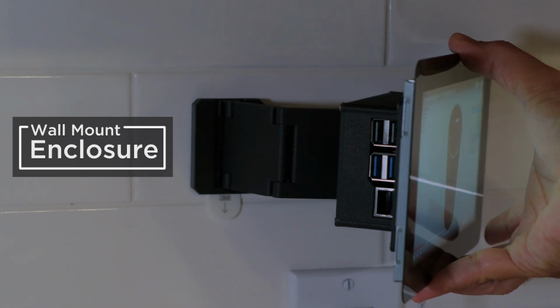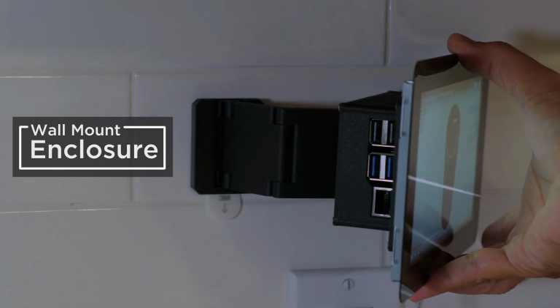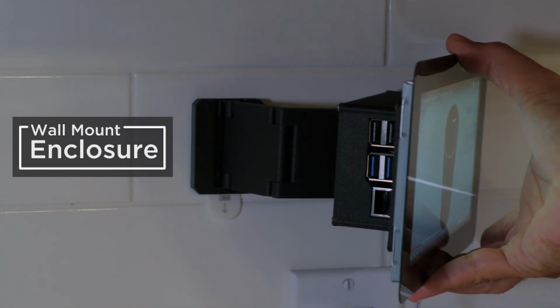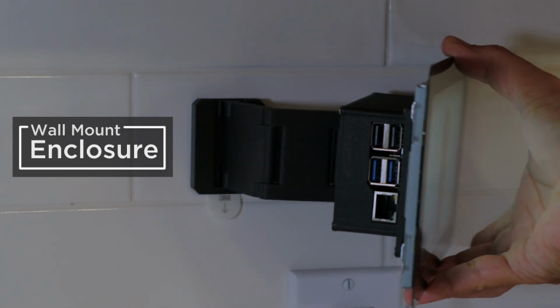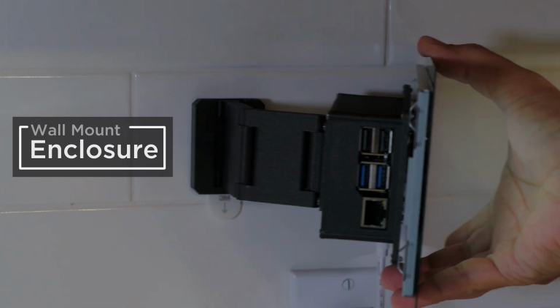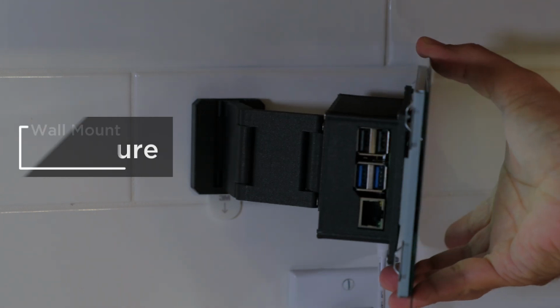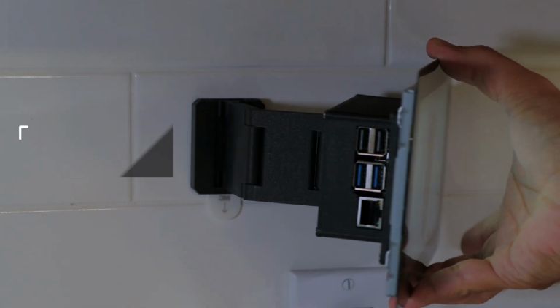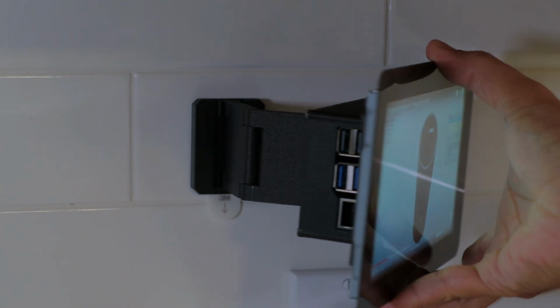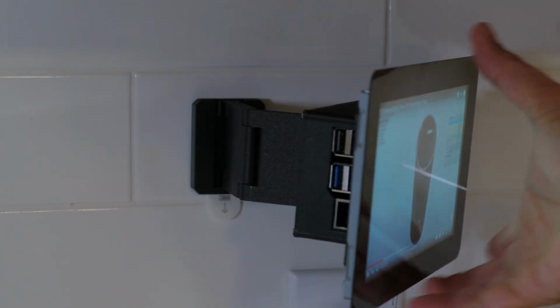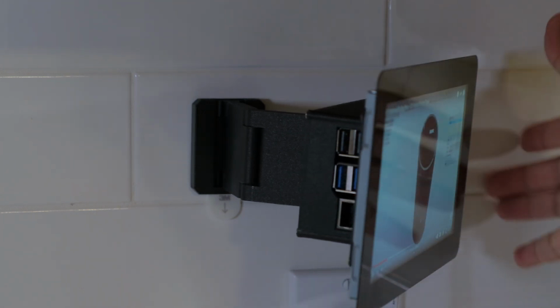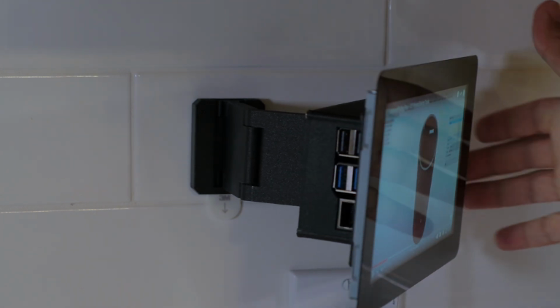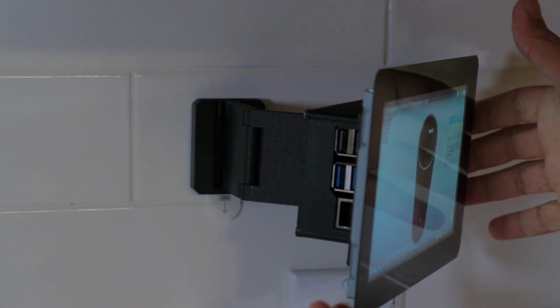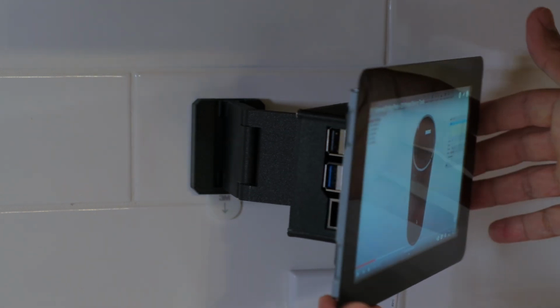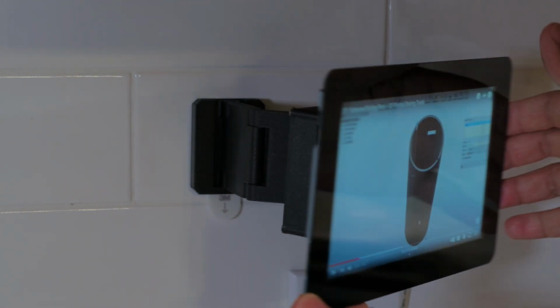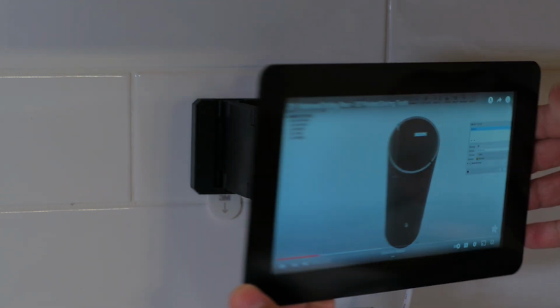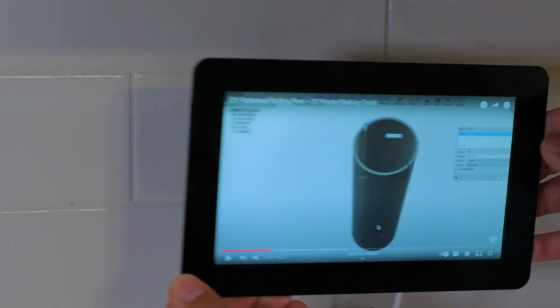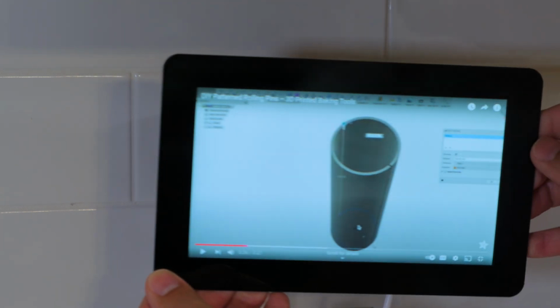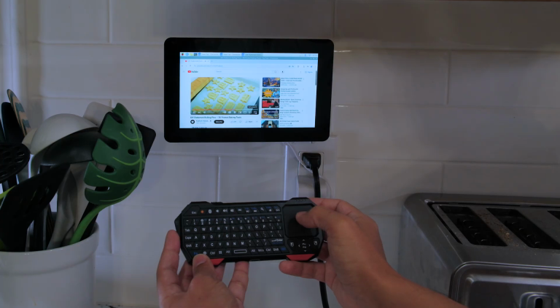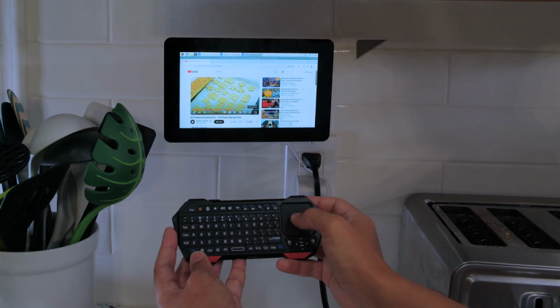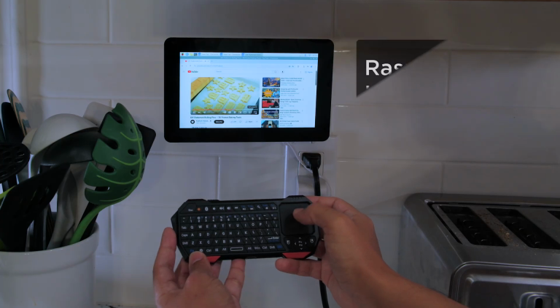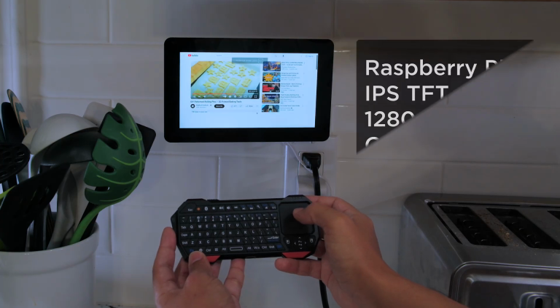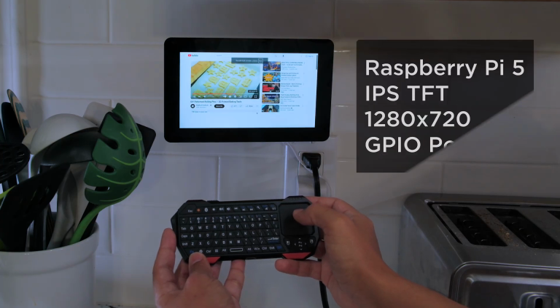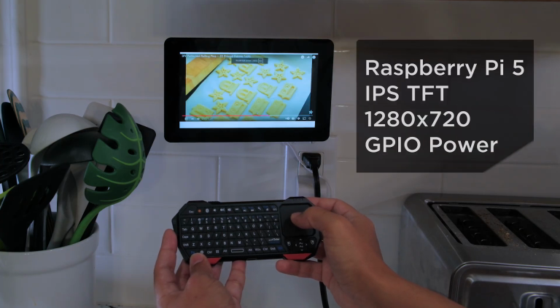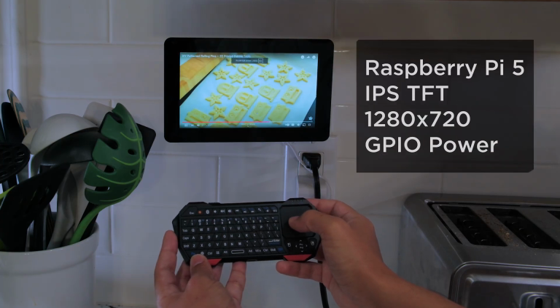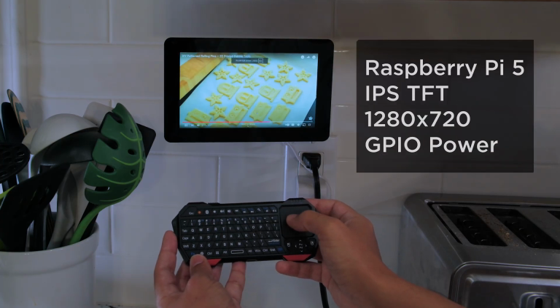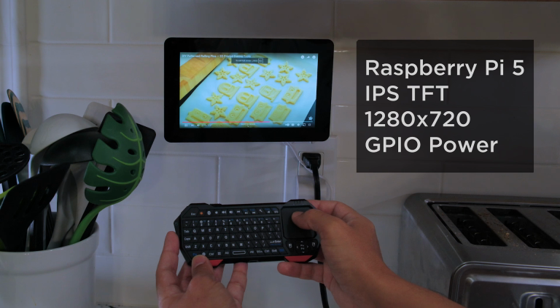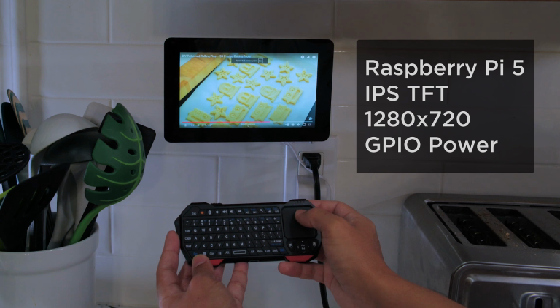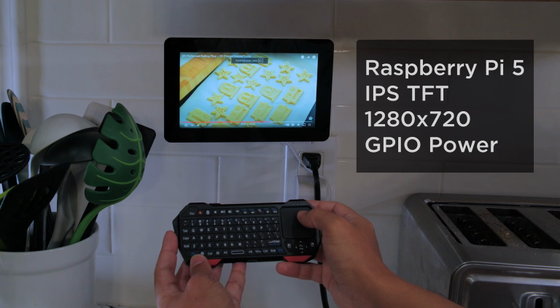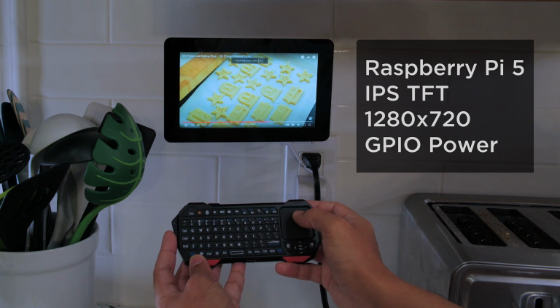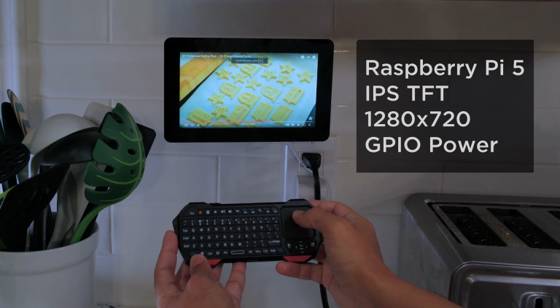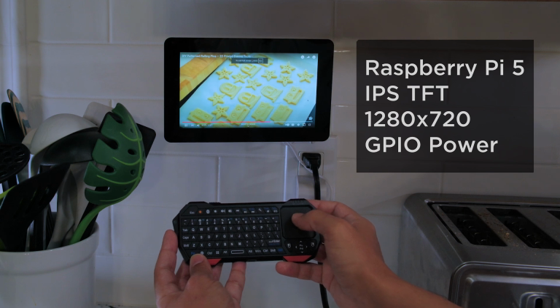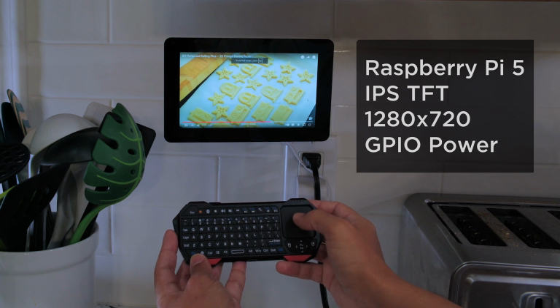This works great in our kitchen, set up with a mini wireless keyboard for displaying videos, recipes, and even controlling home assistant devices.